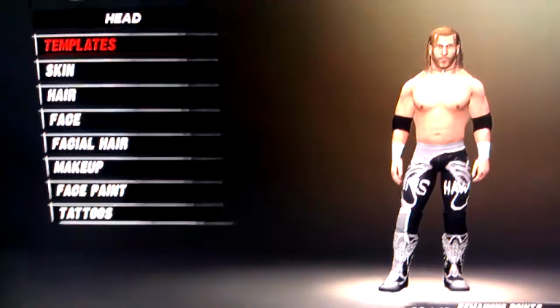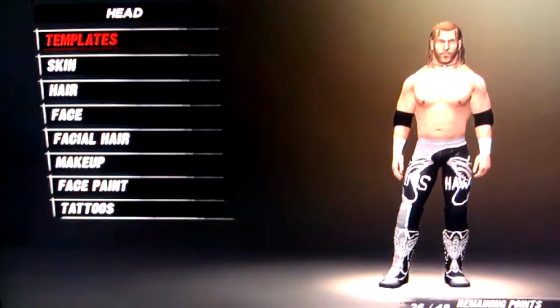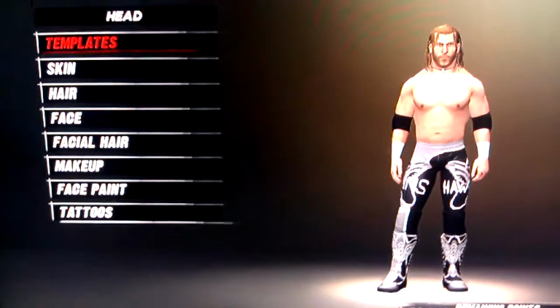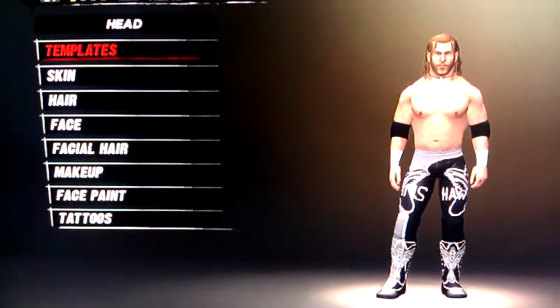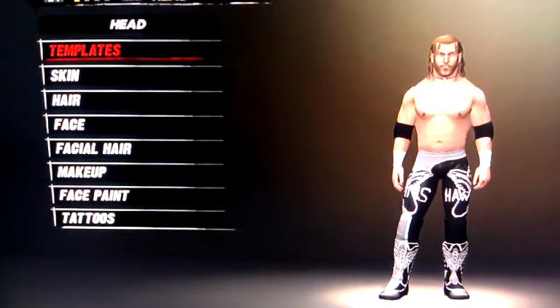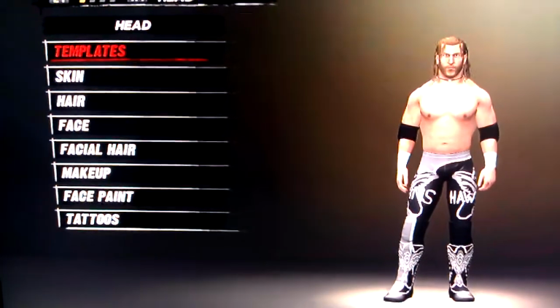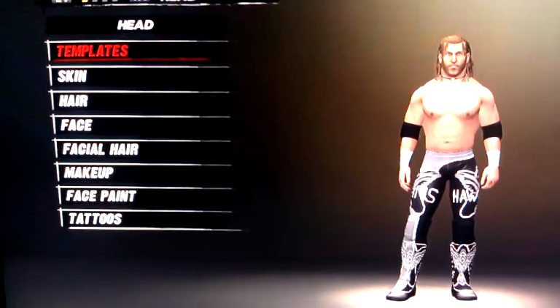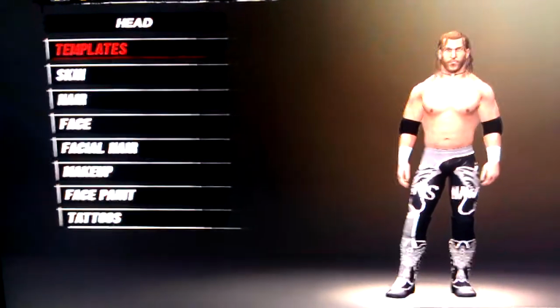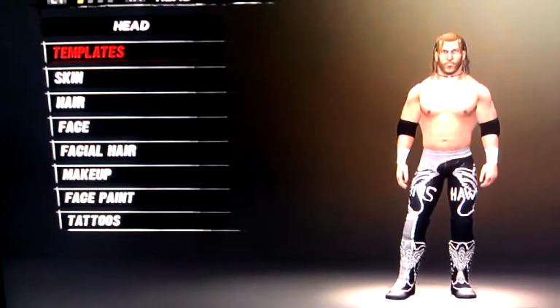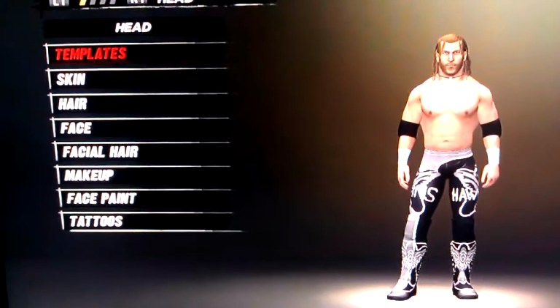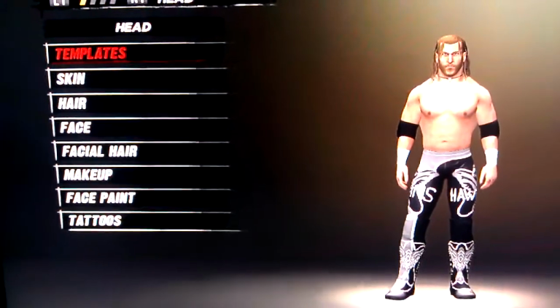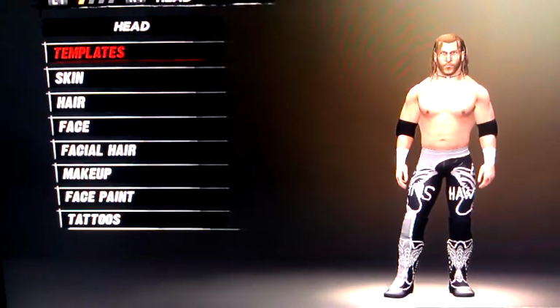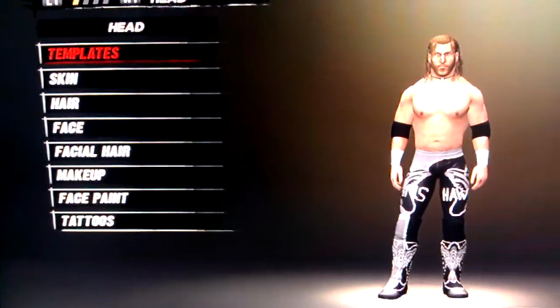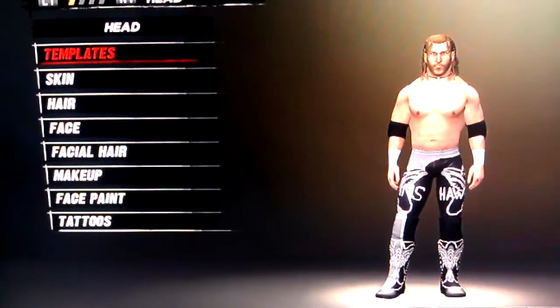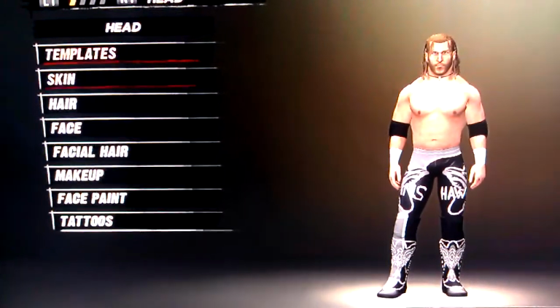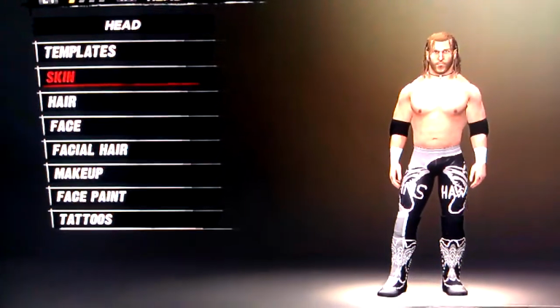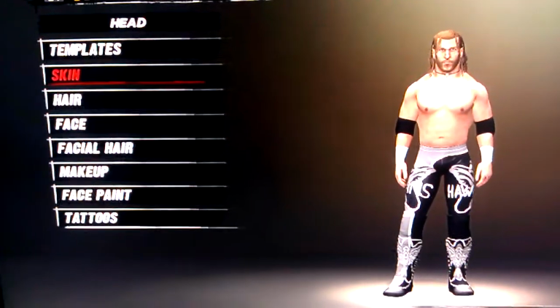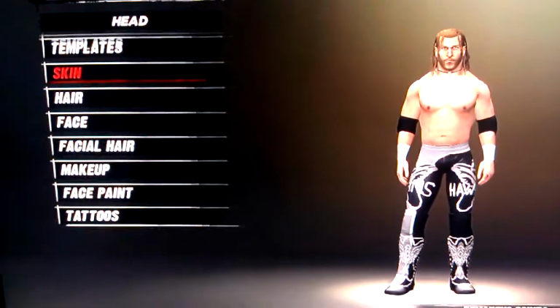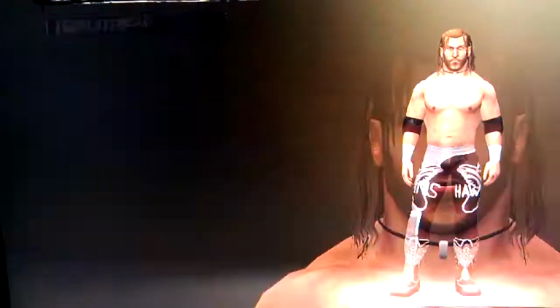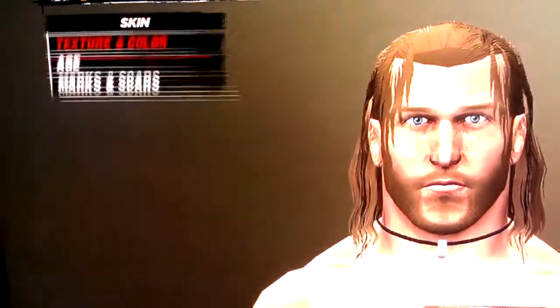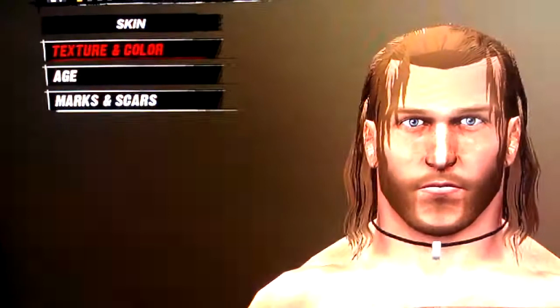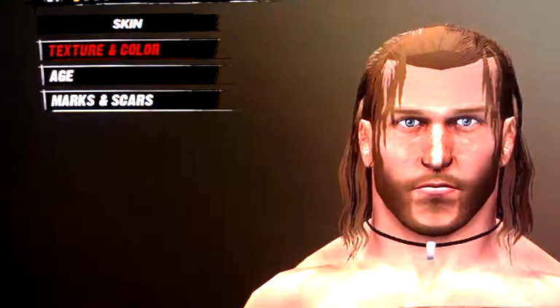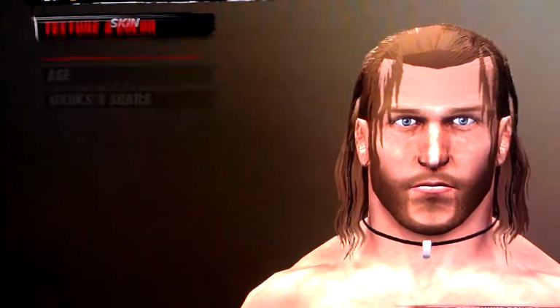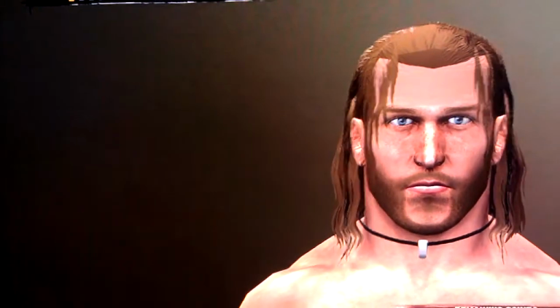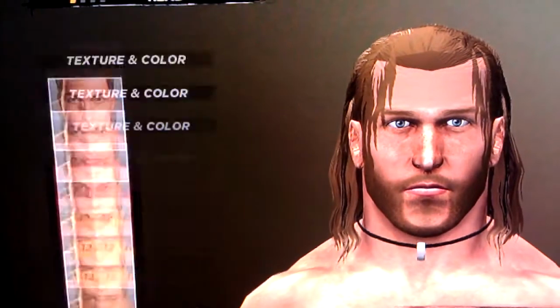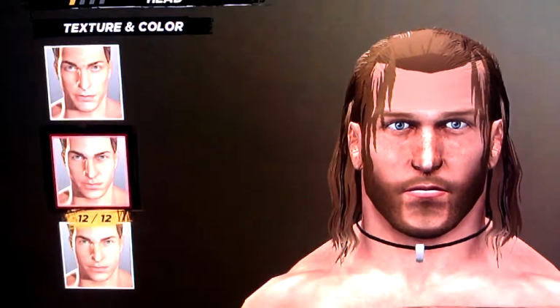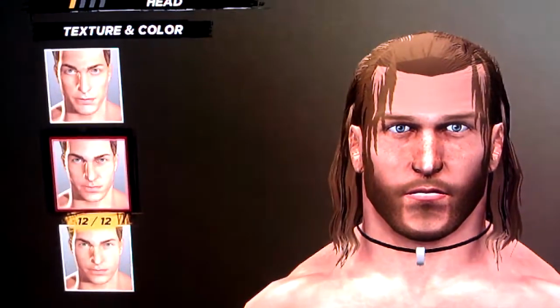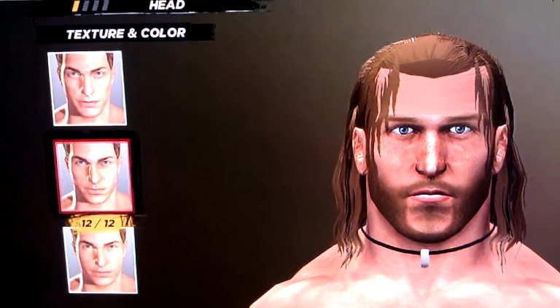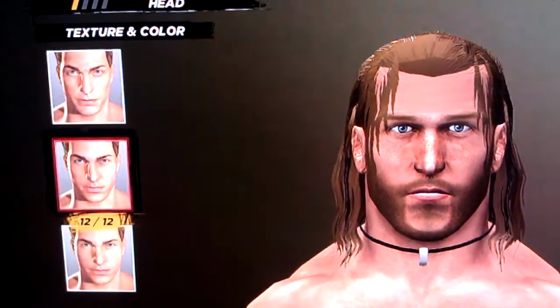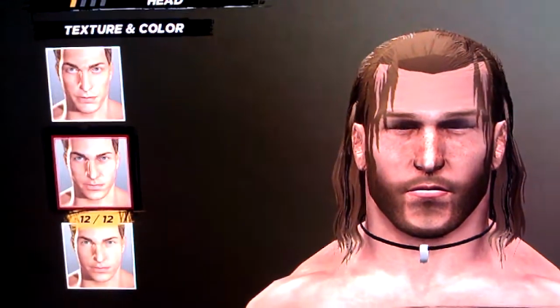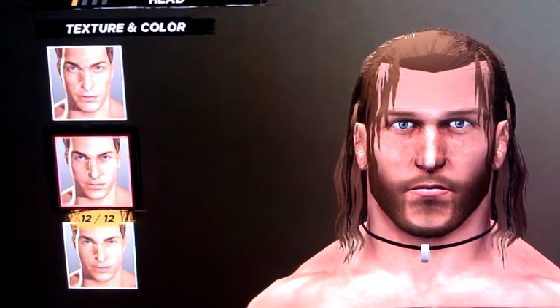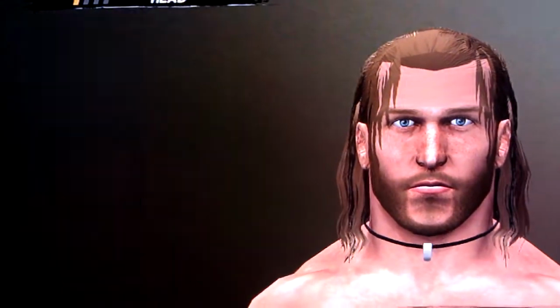Hey guys, Scorpion here with another formula video, this time Curt Hawkins. Alright, so you go with skin tone 12, pick the third color.